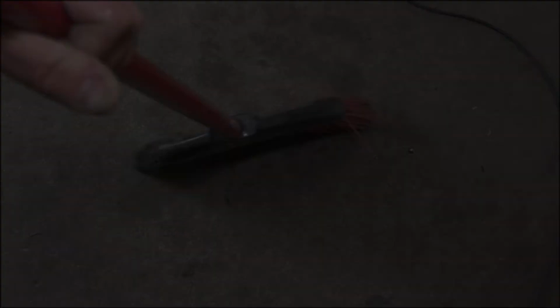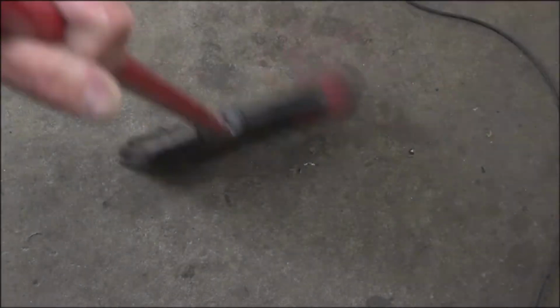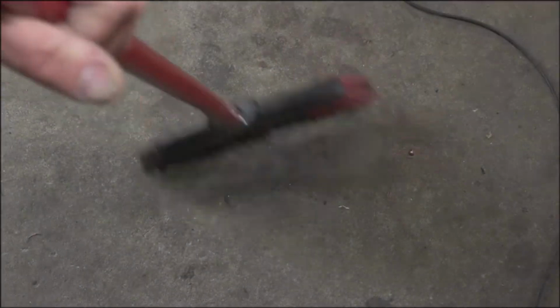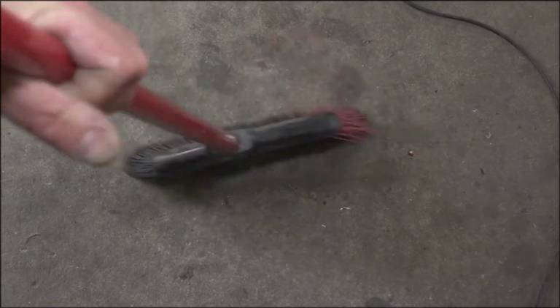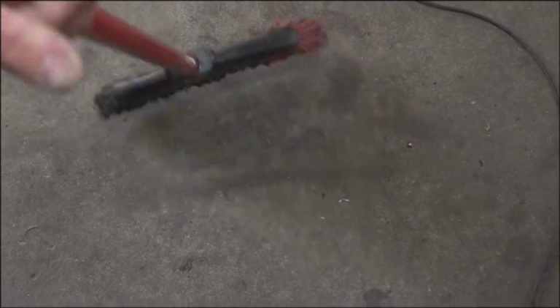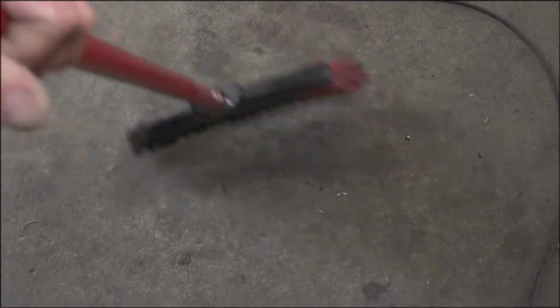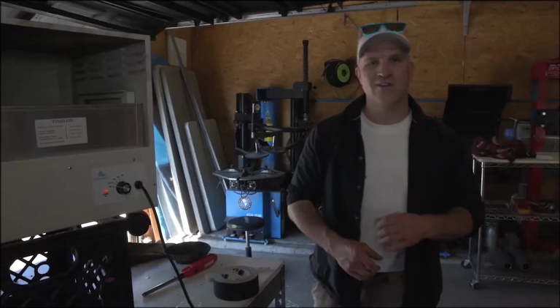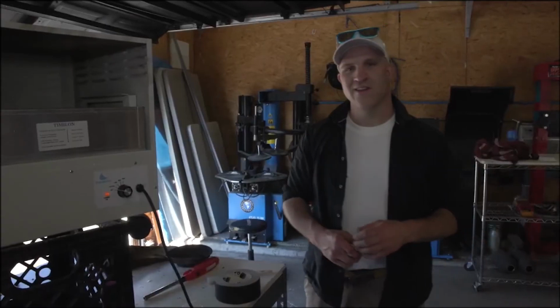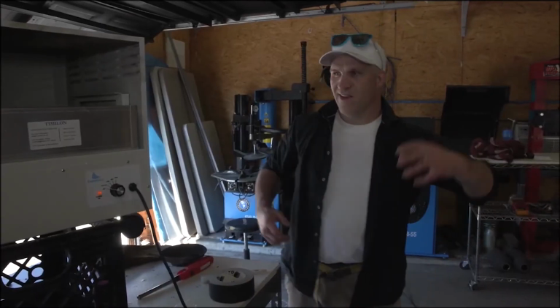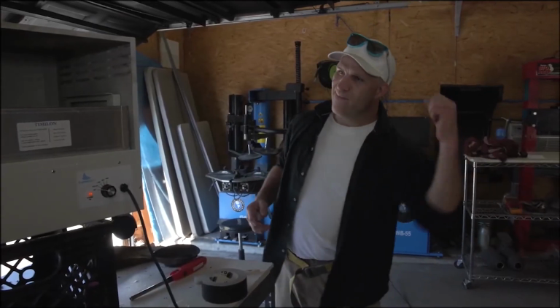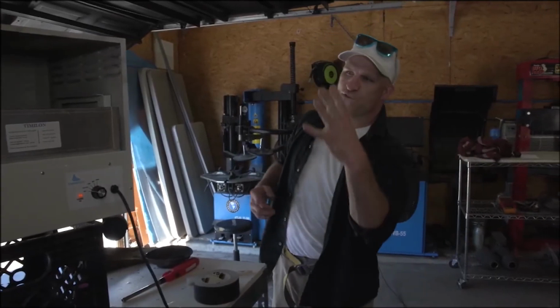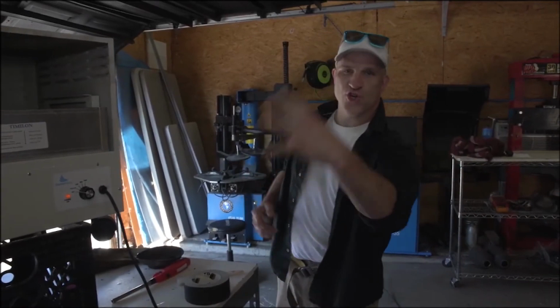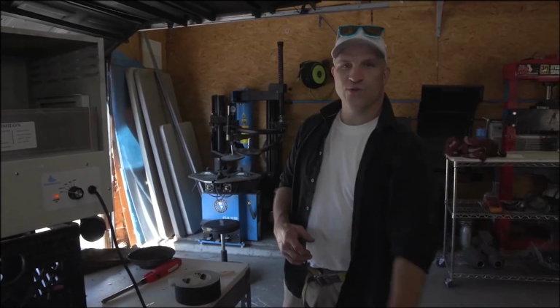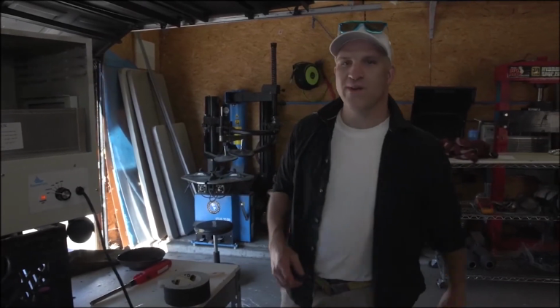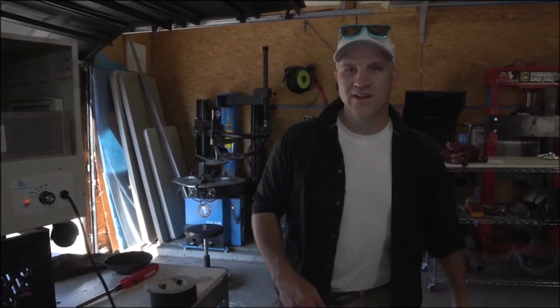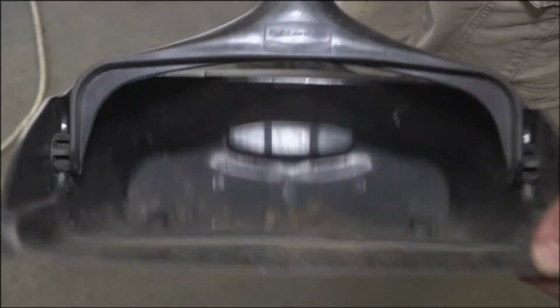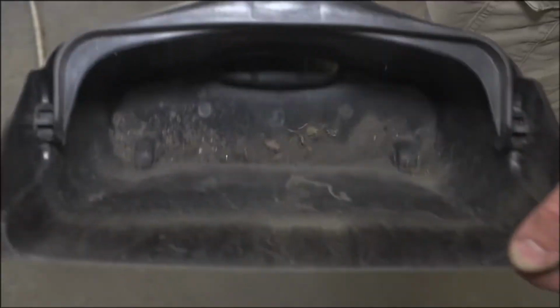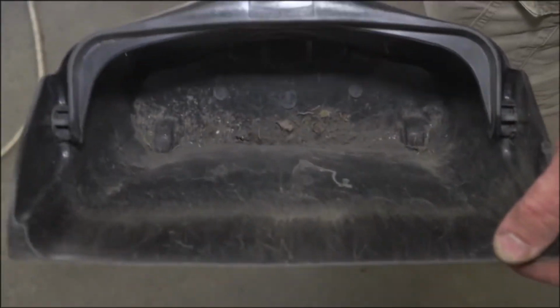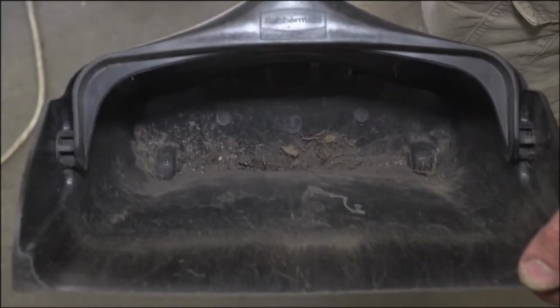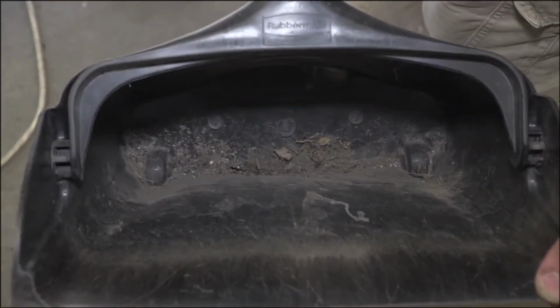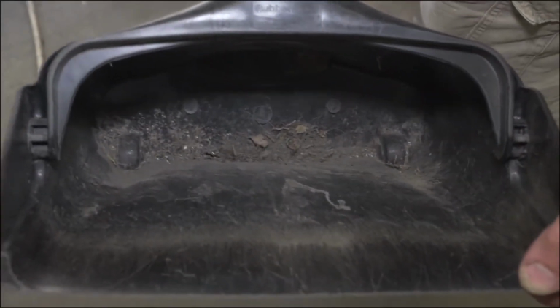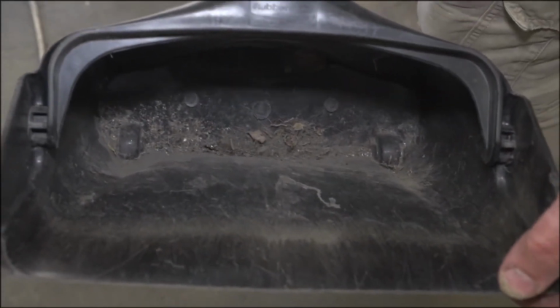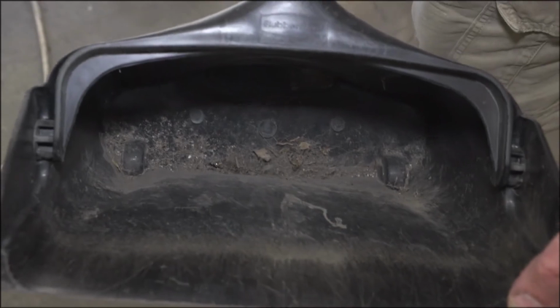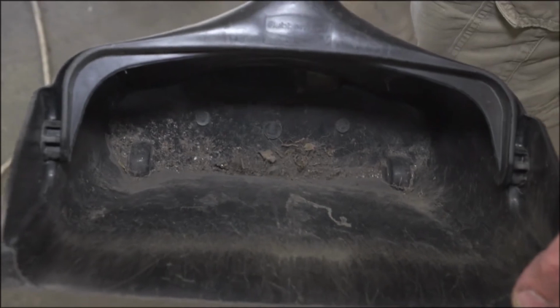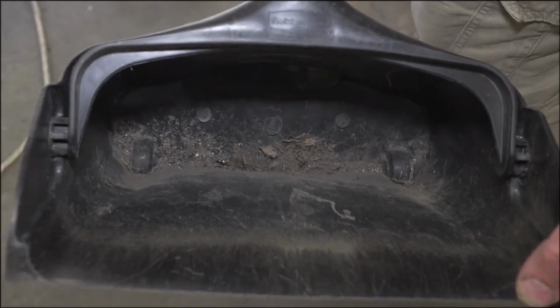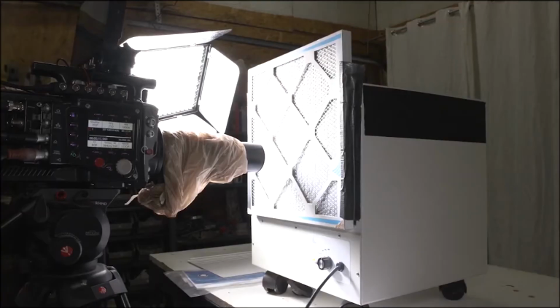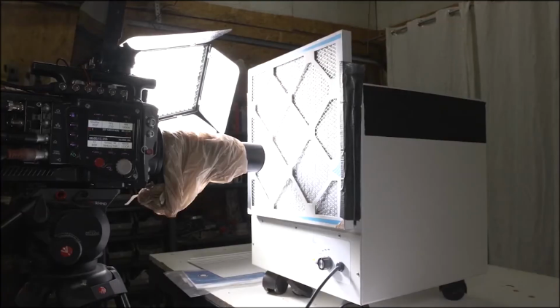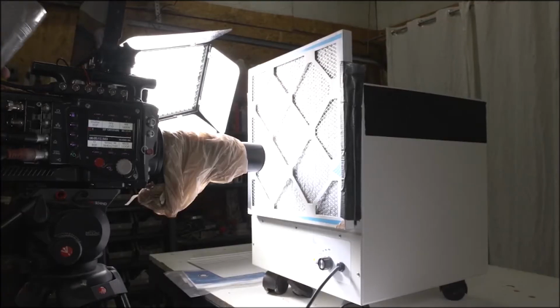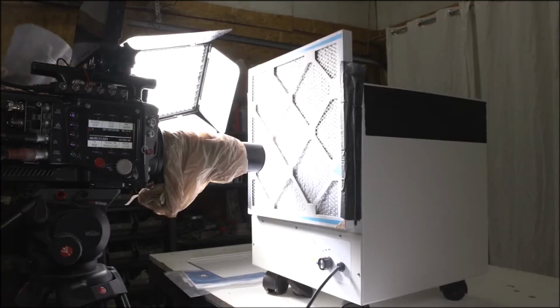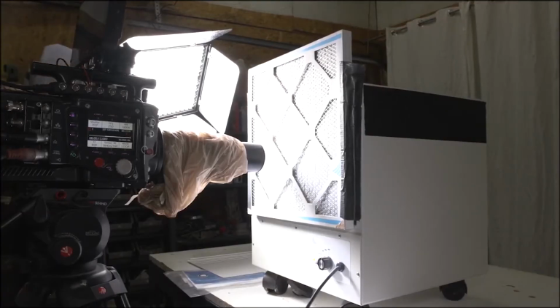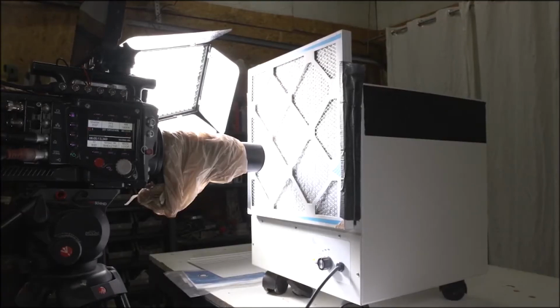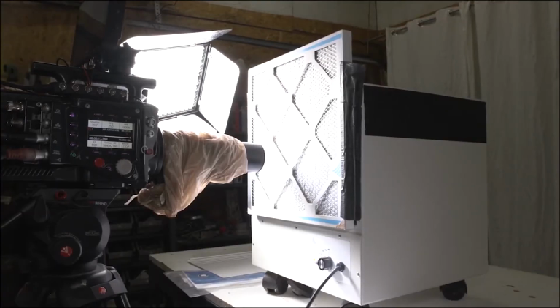Some of the dust from the garage and then throw it right in there — nice fine dust. Air purifier's on.